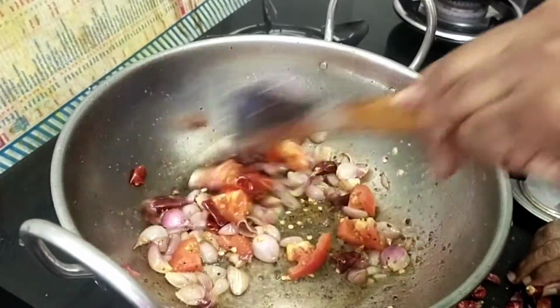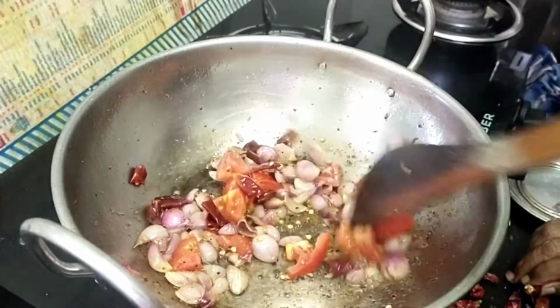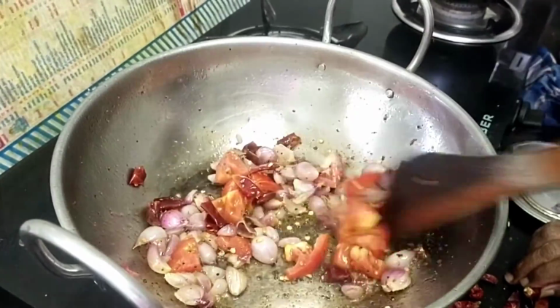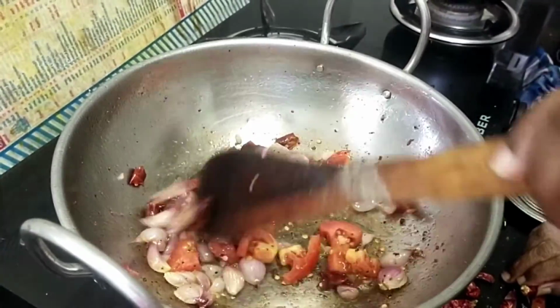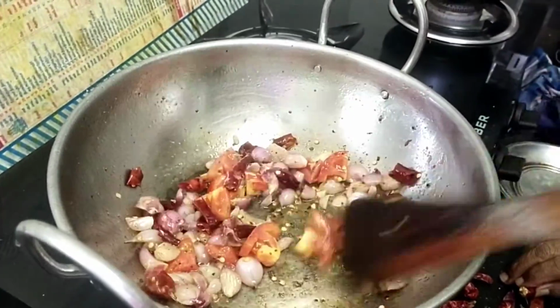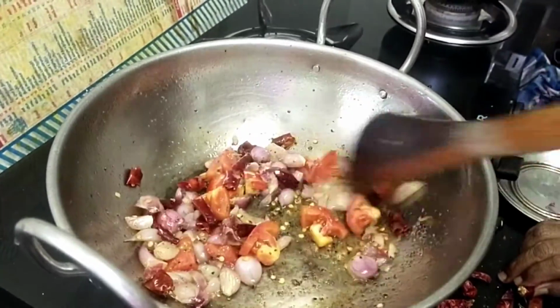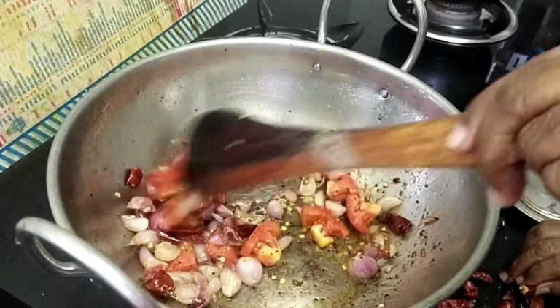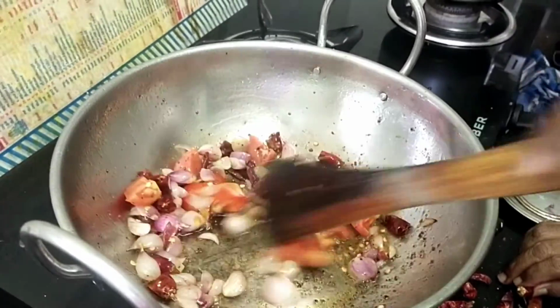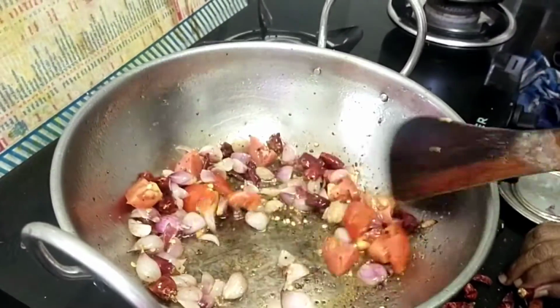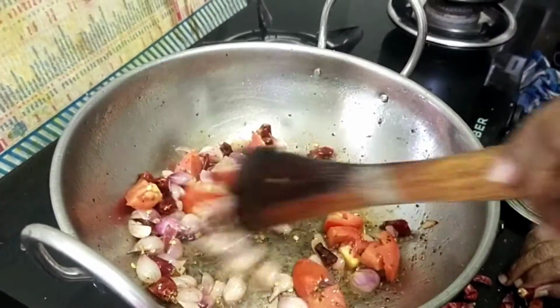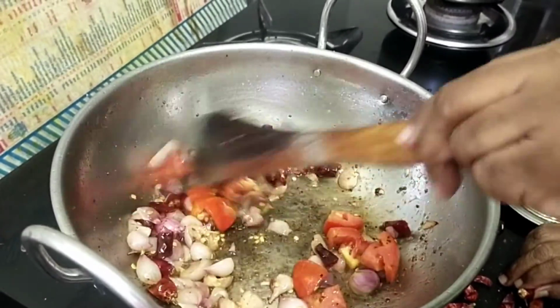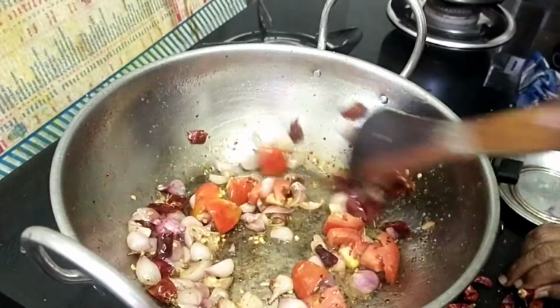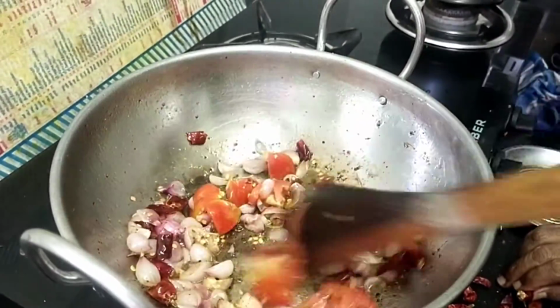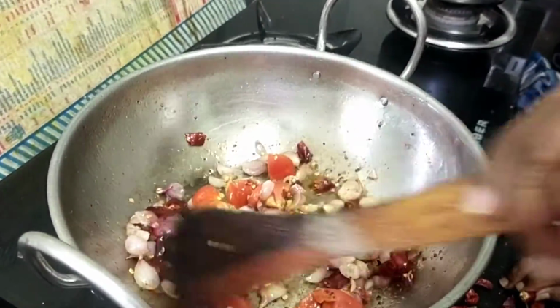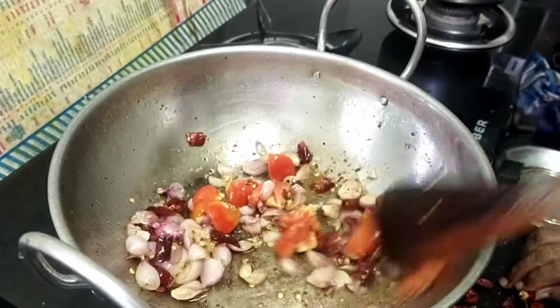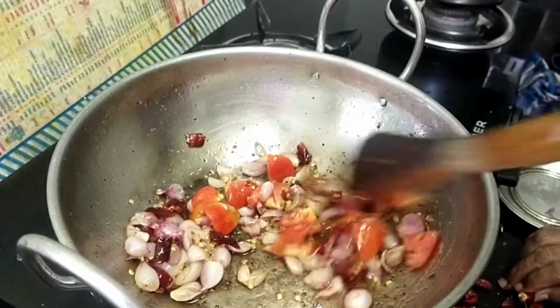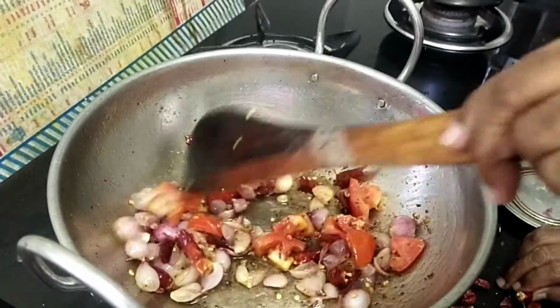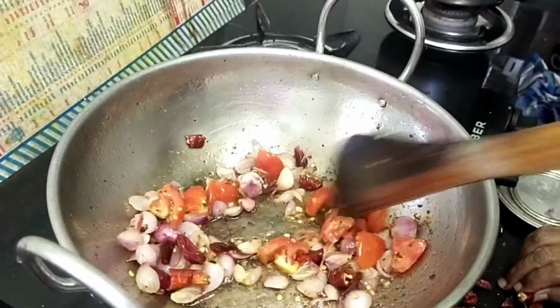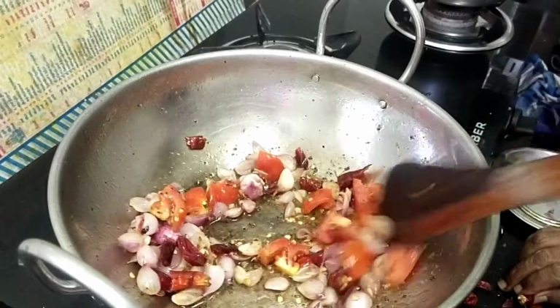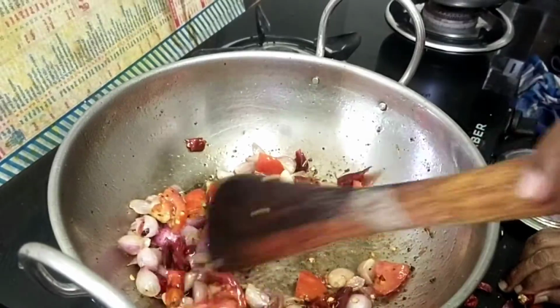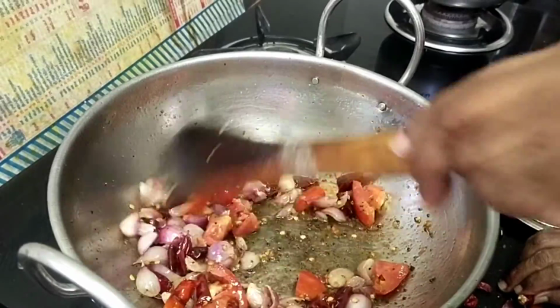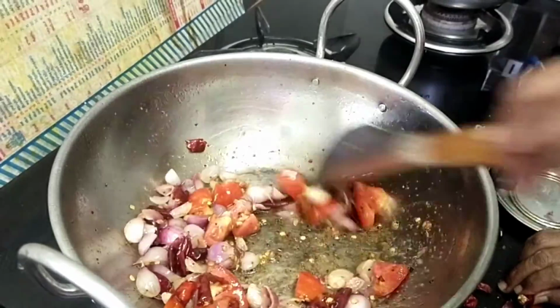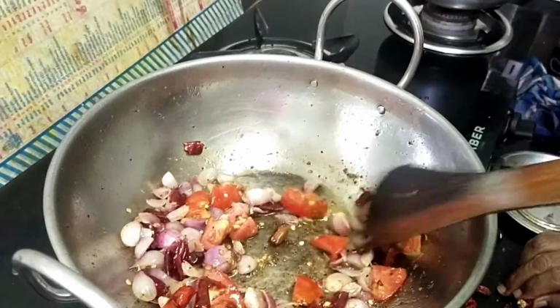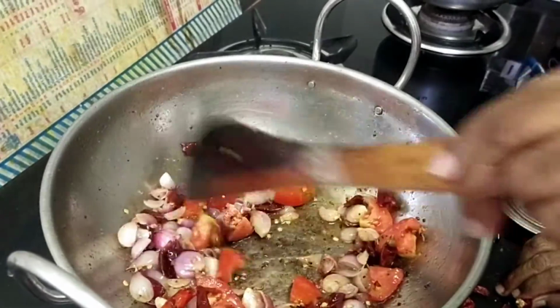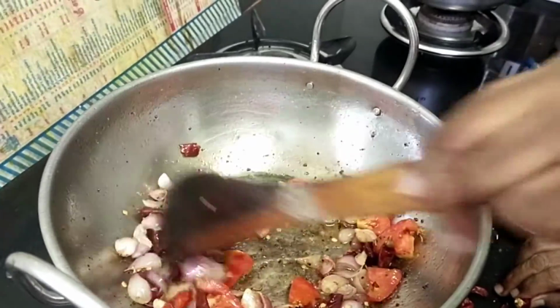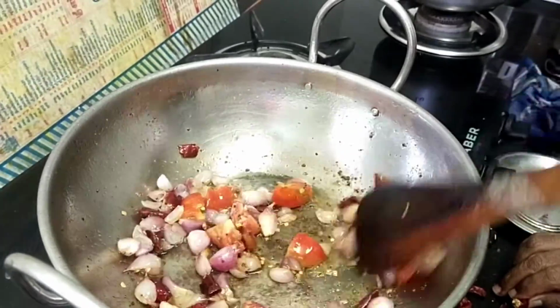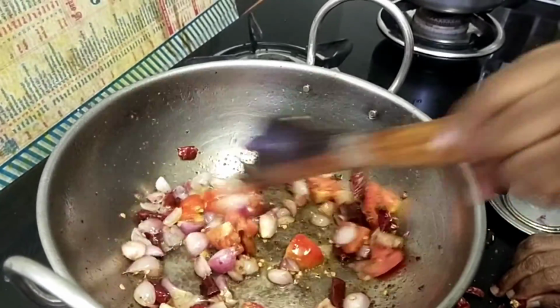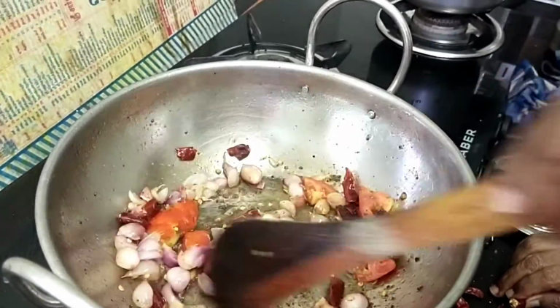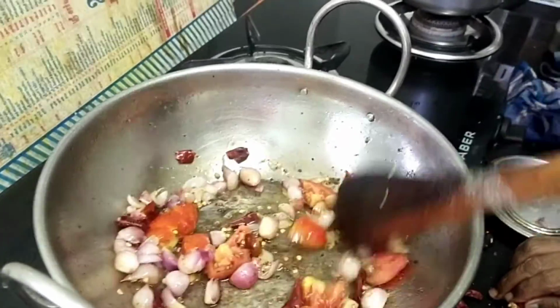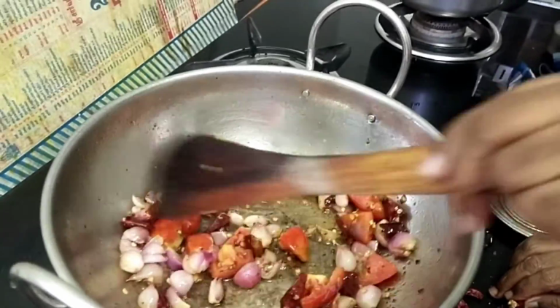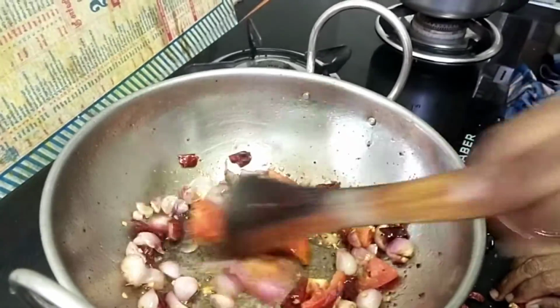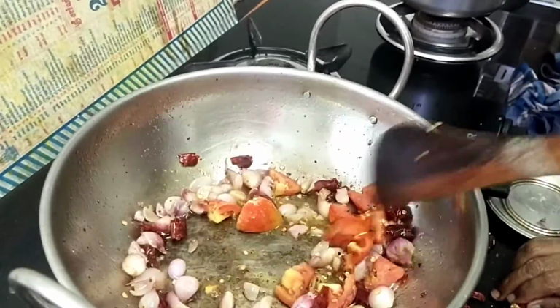First we are going to cook a flat grain. Do not cook much less than one of the bean and leave it on the dish. Now let's take a bit more.